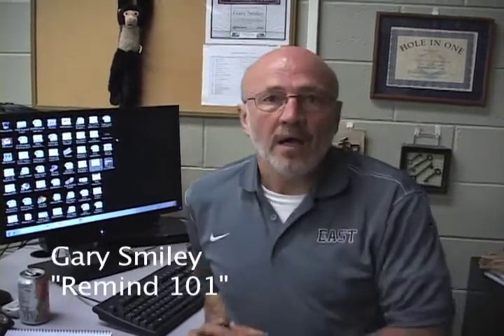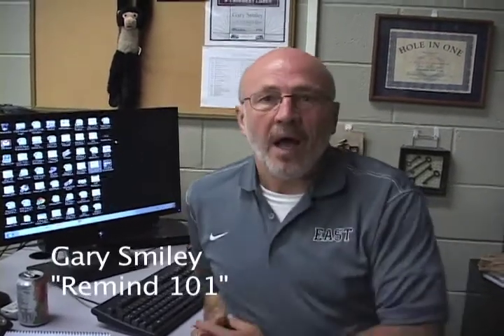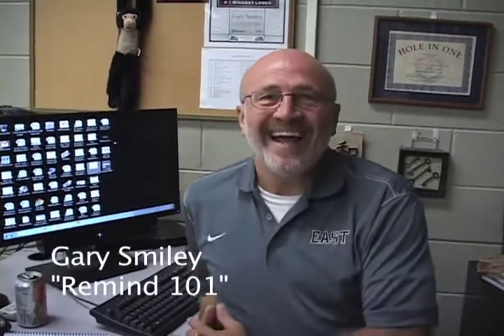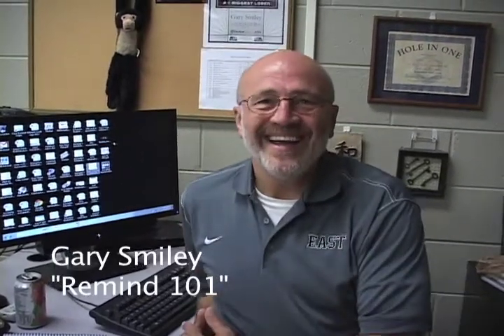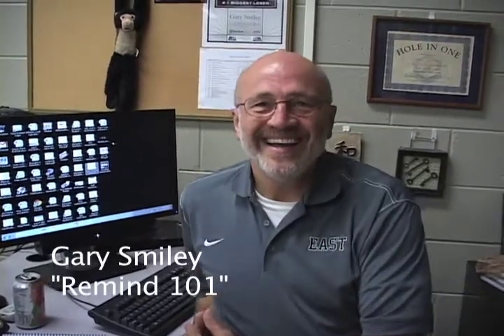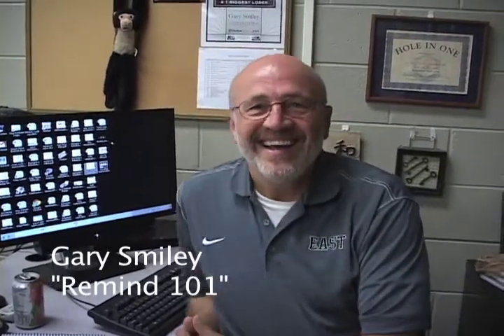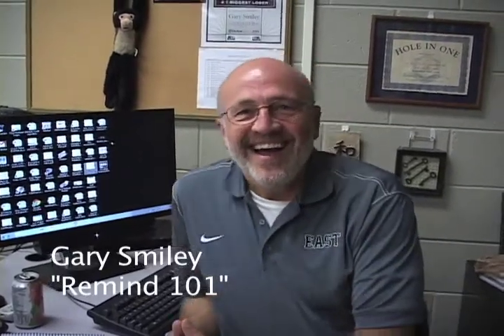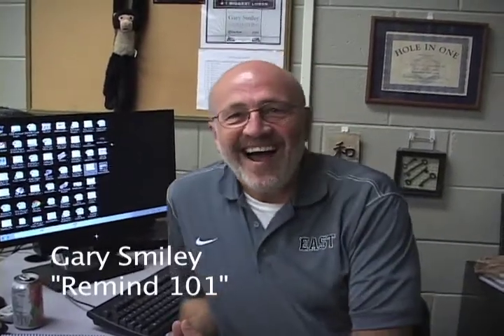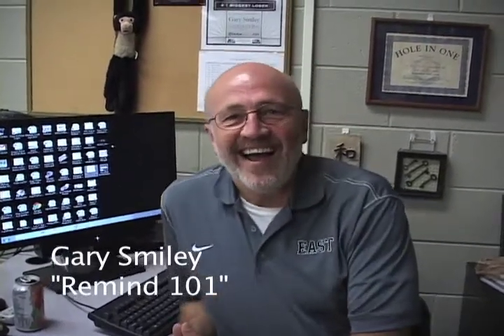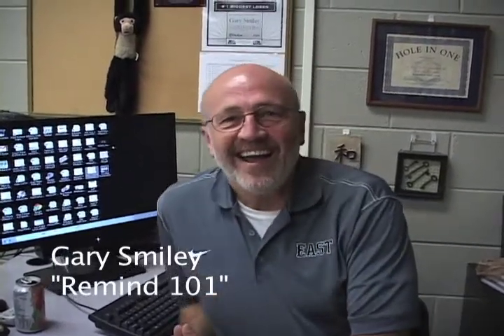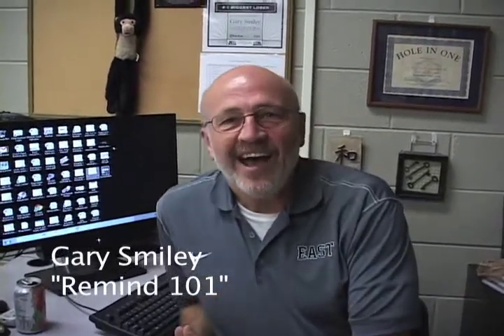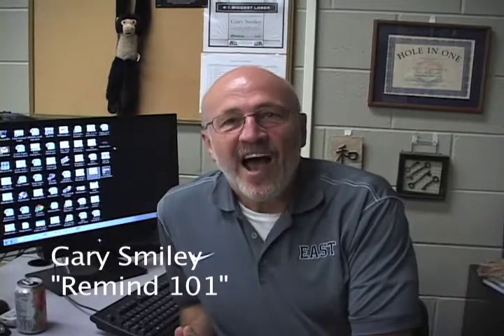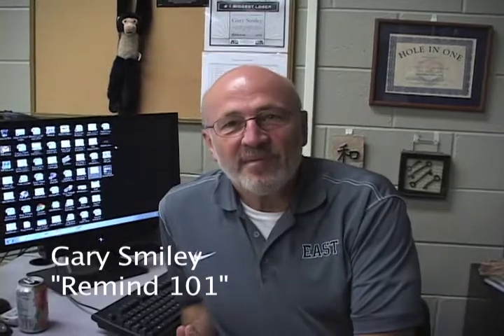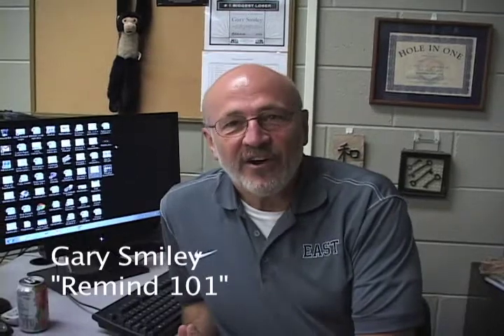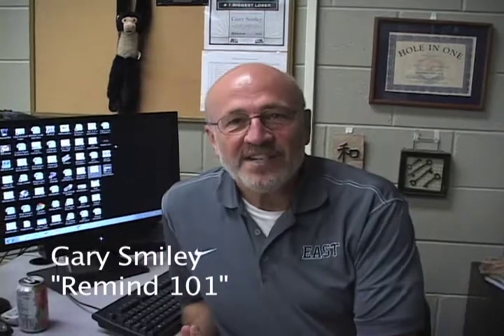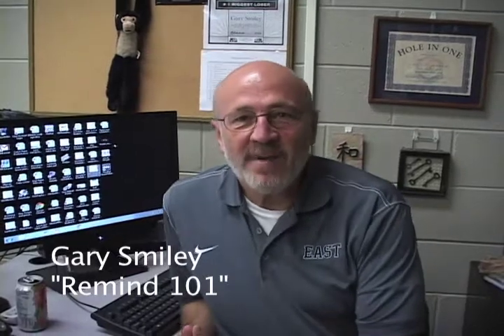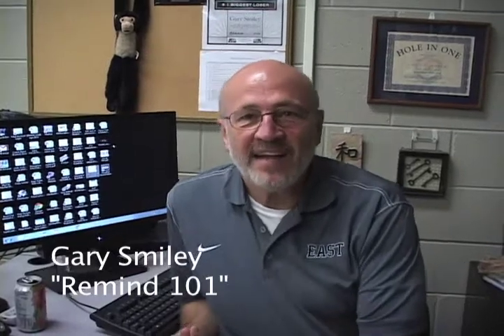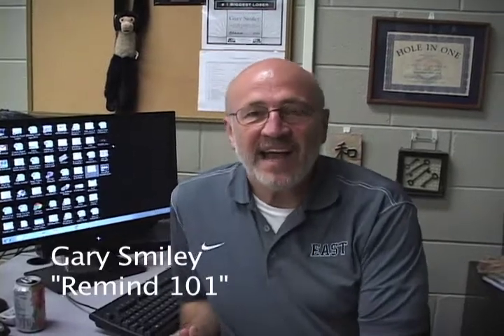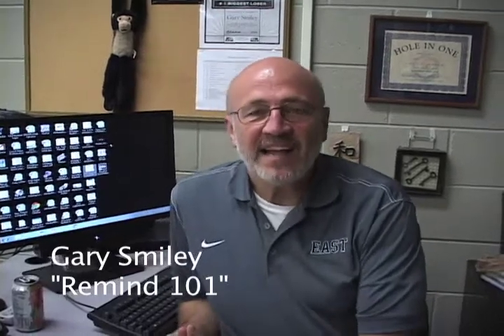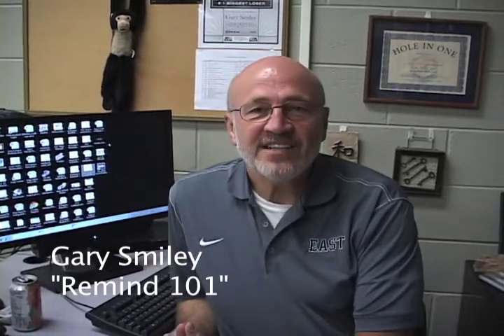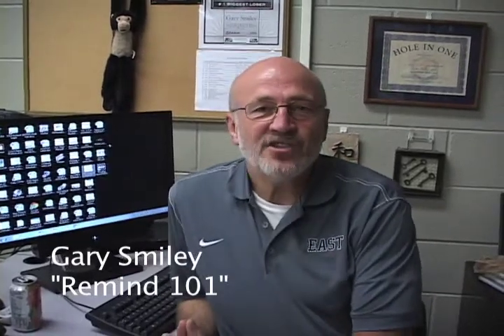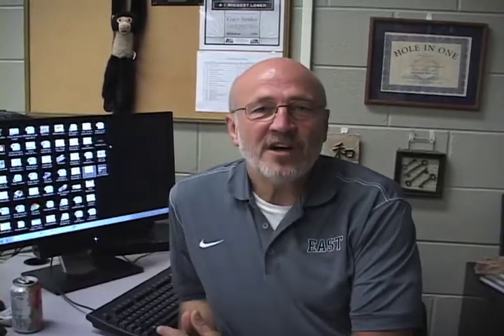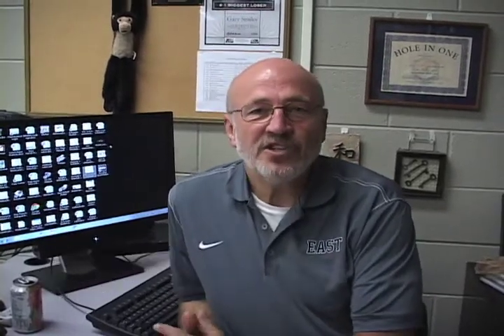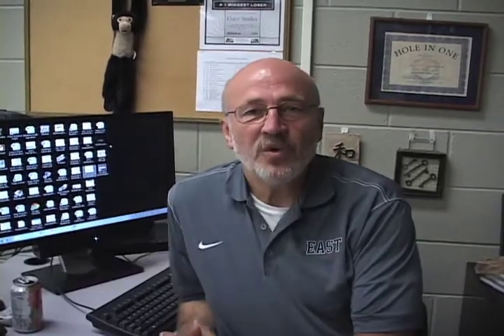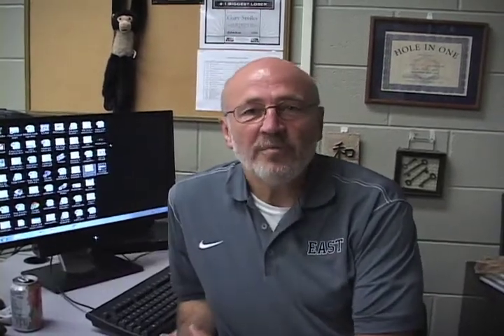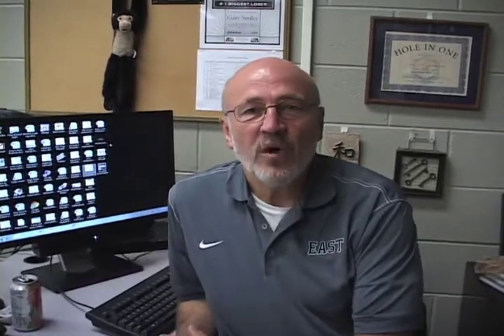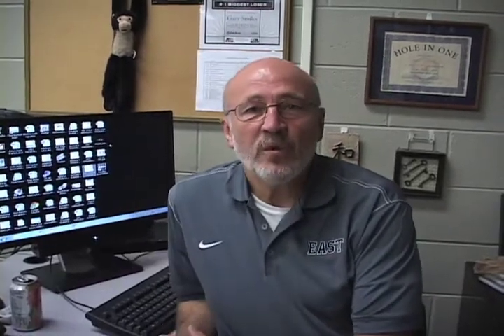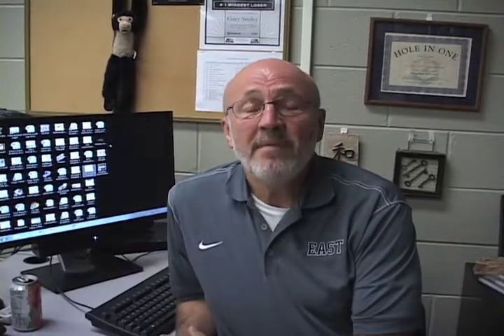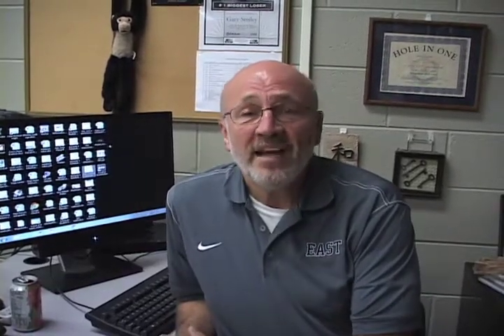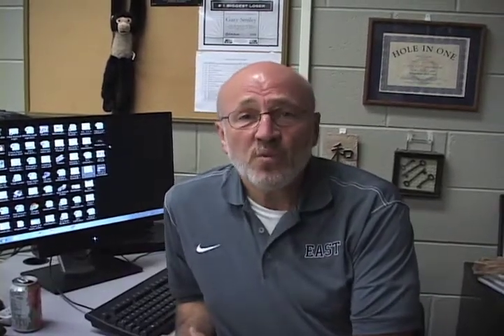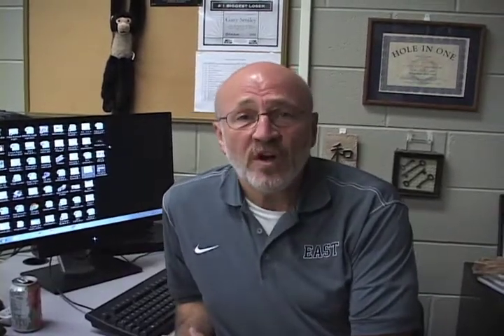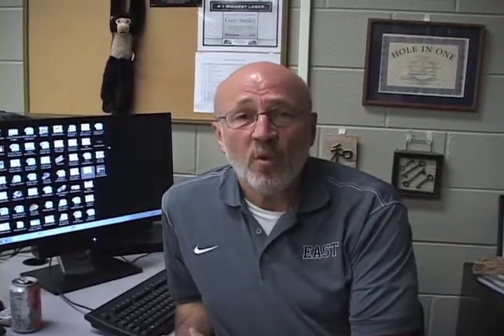Hi, I'm Gary Smiley. I'd like to talk to you about Remind 101.